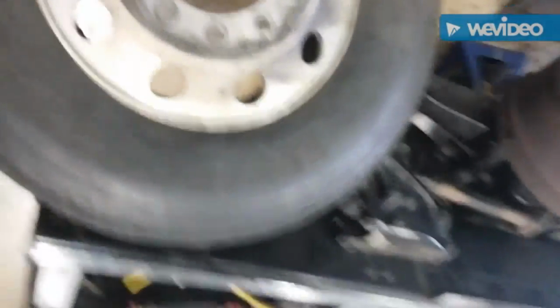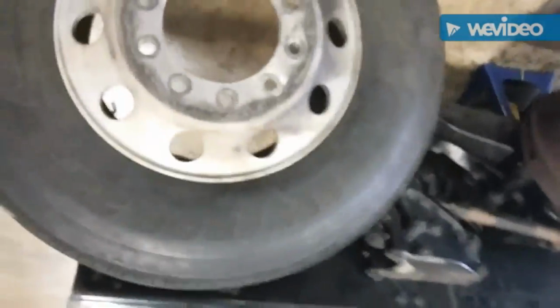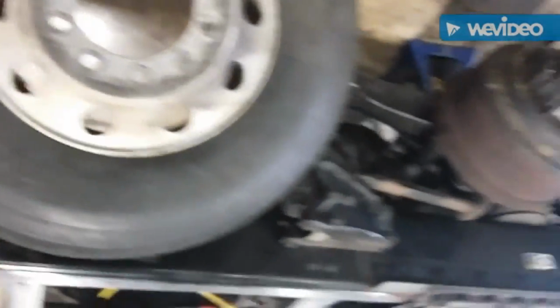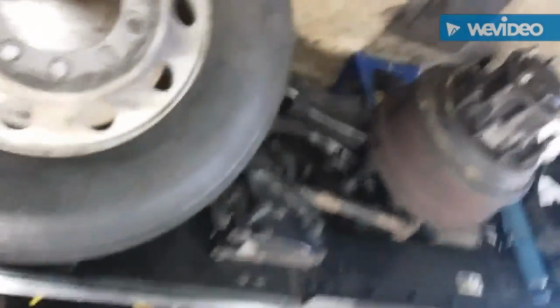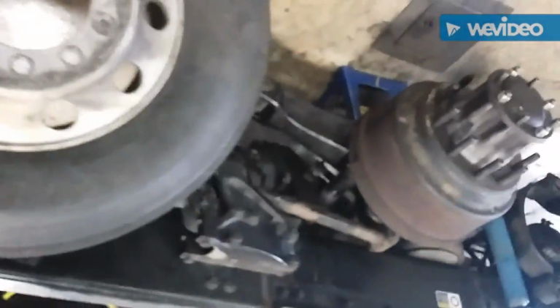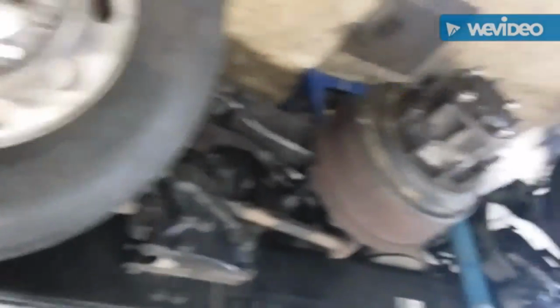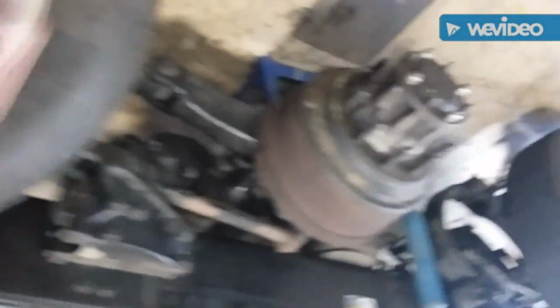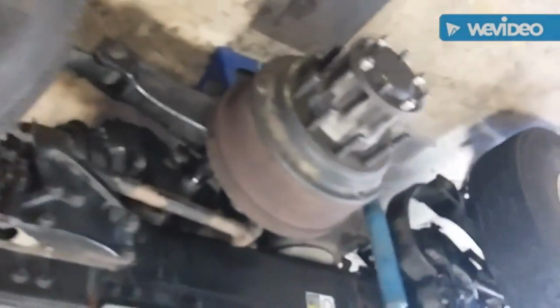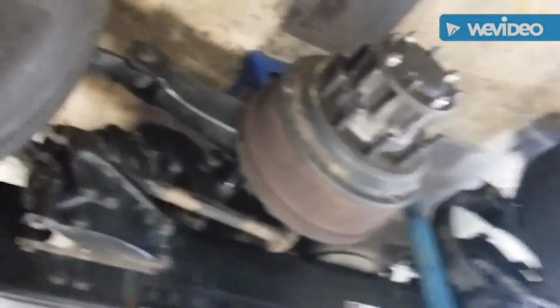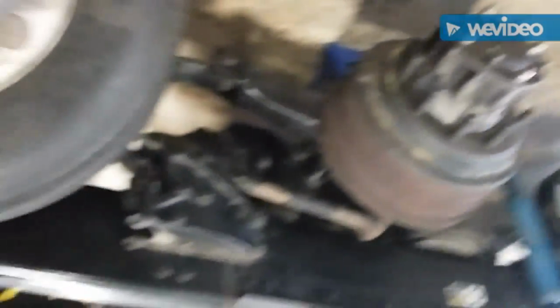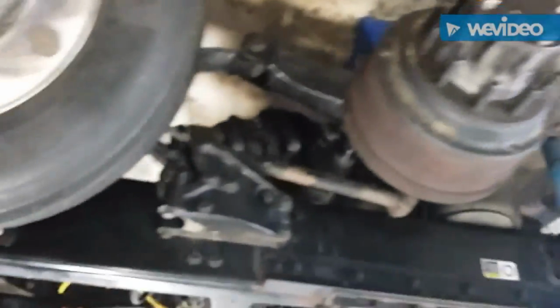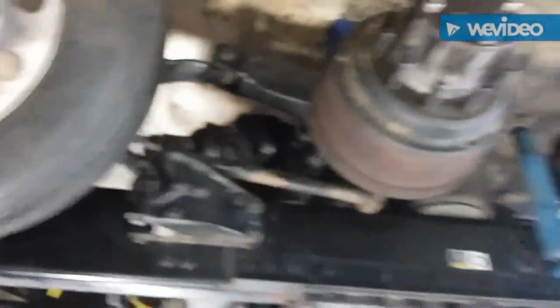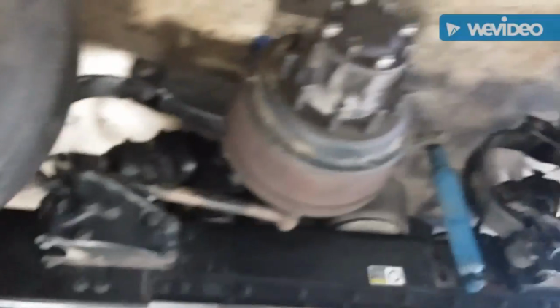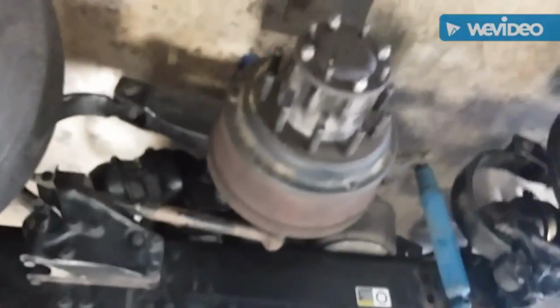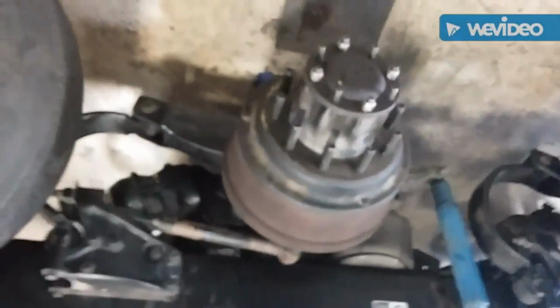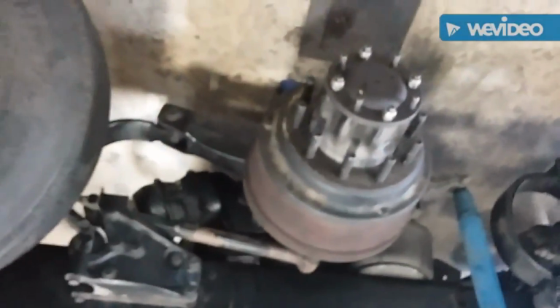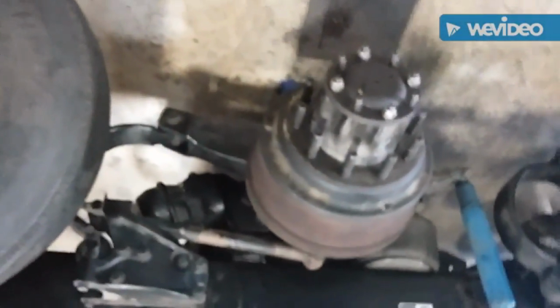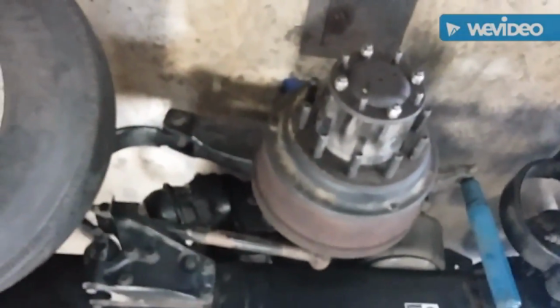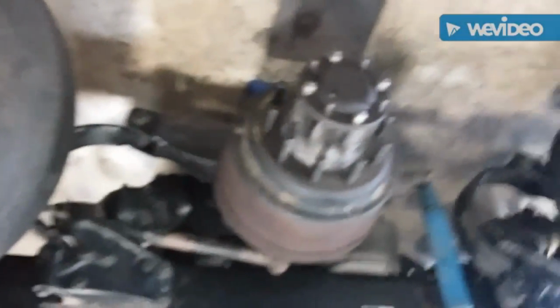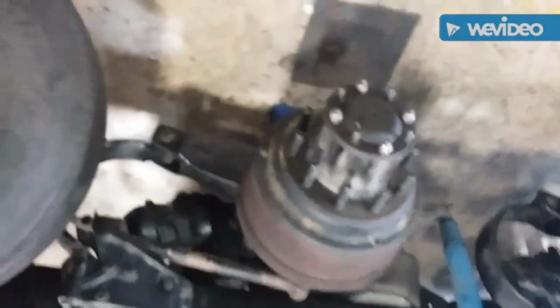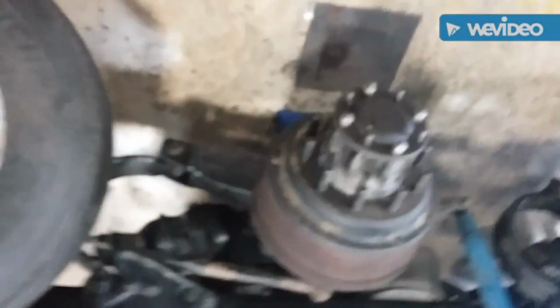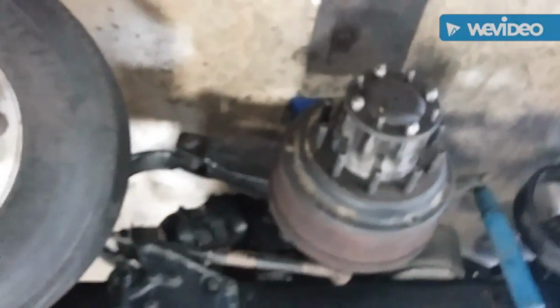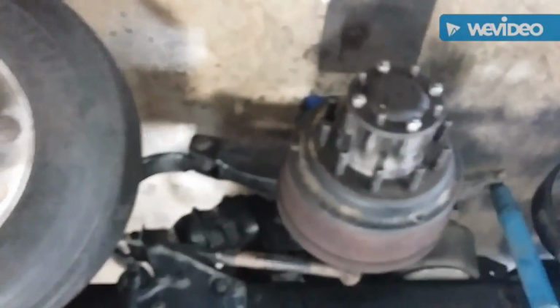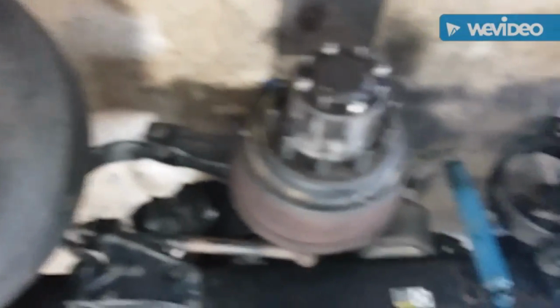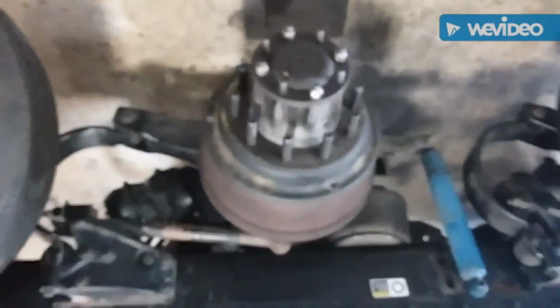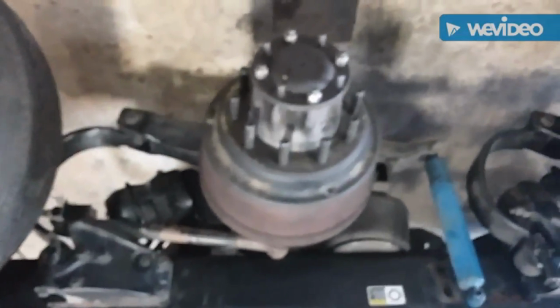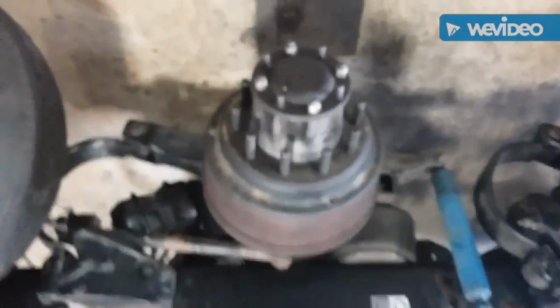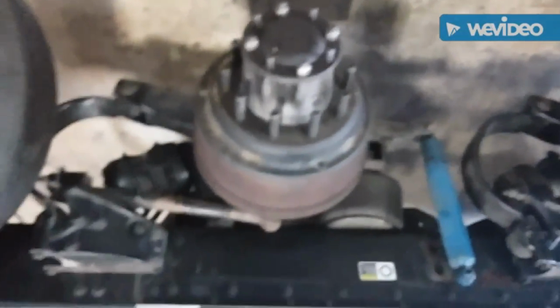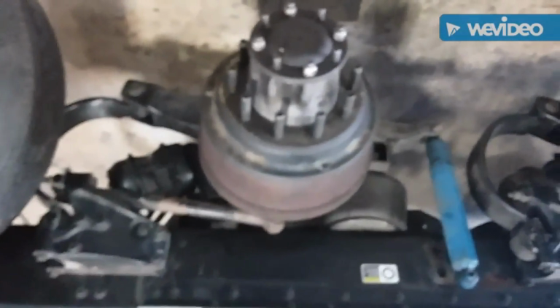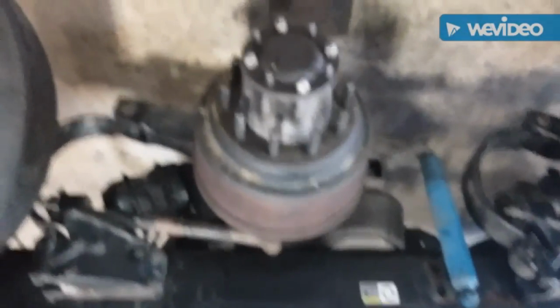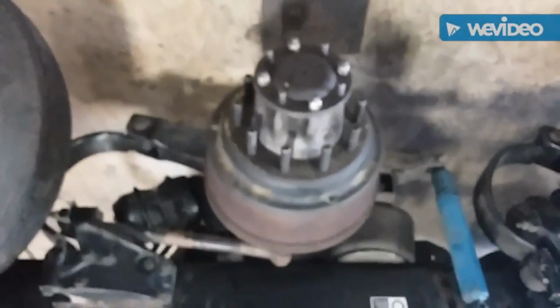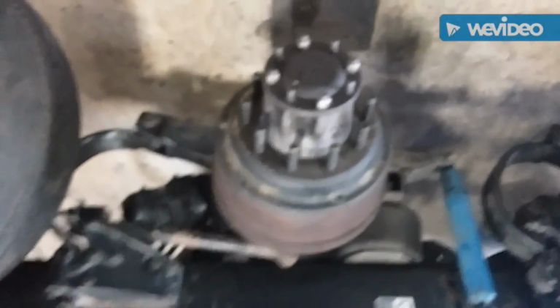Now you're going to slide the tire back on, bolt the lug nuts down to 500 foot-pounds, and then you're done.